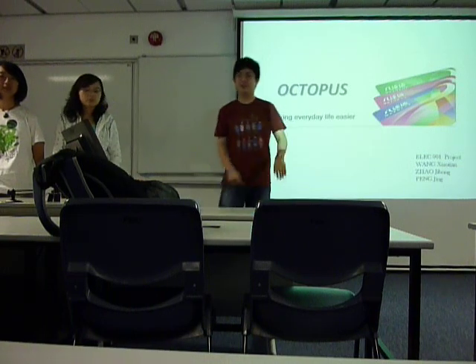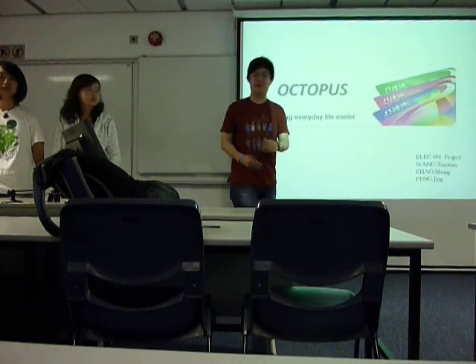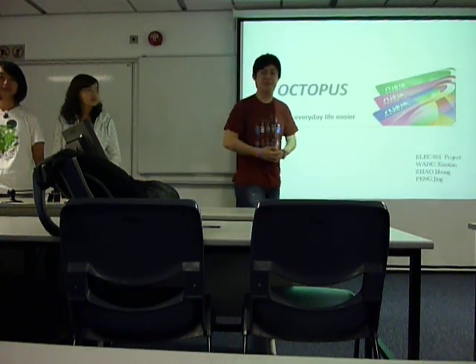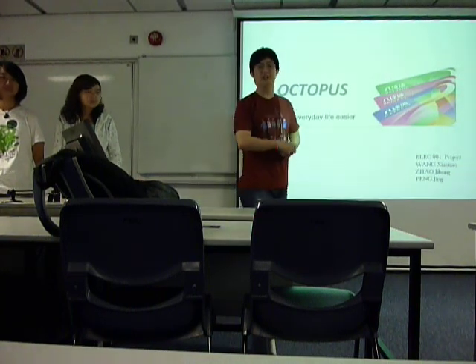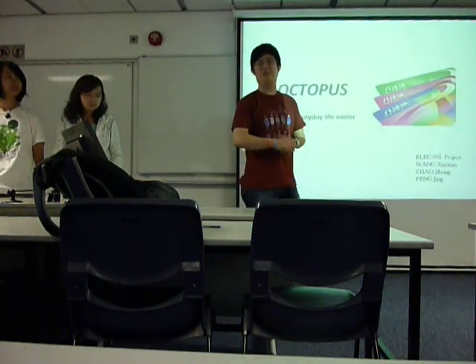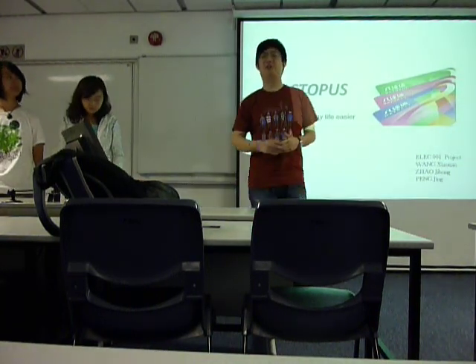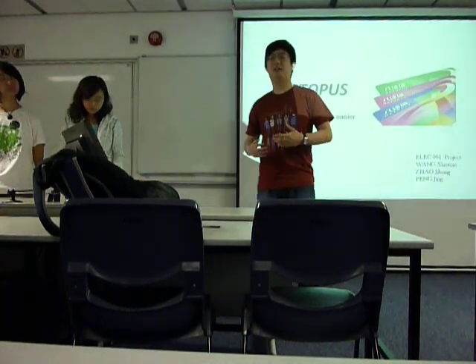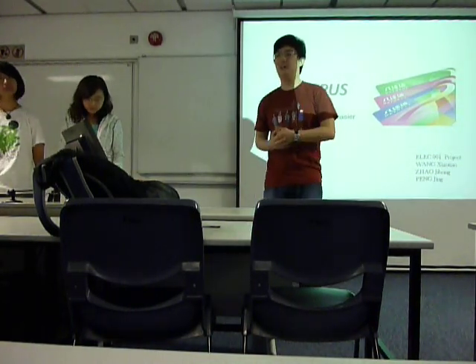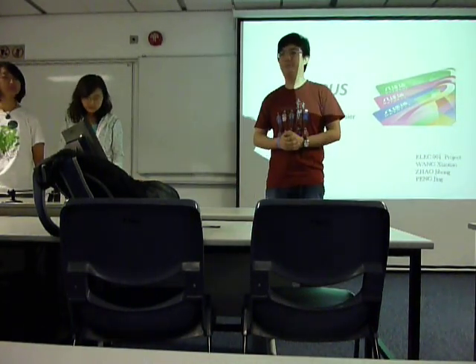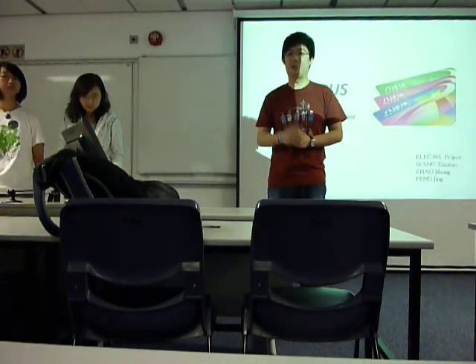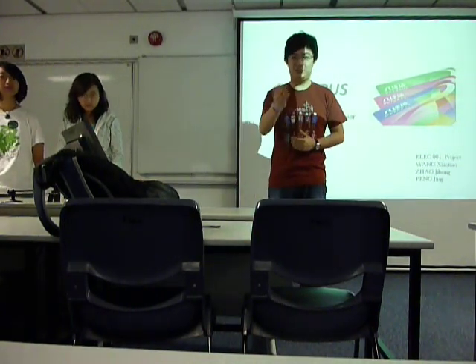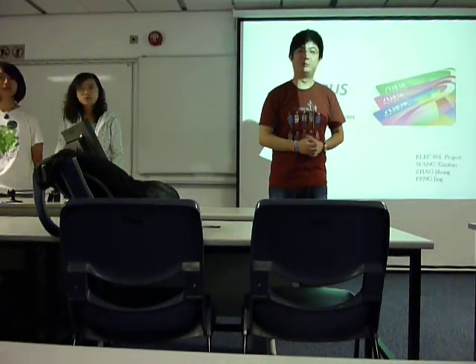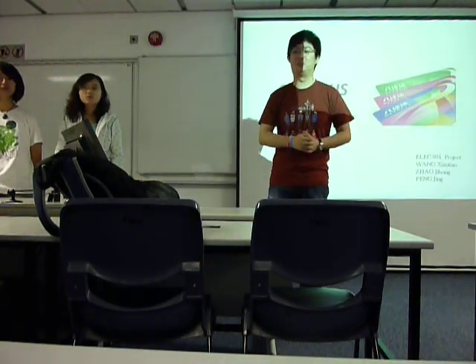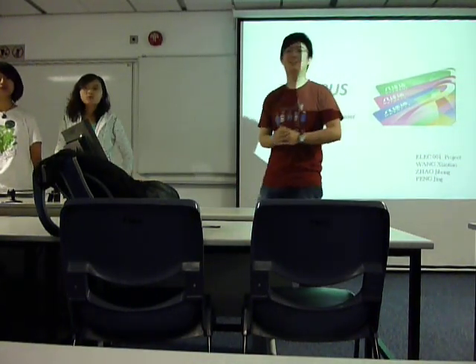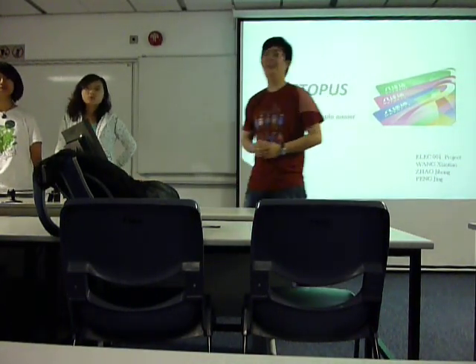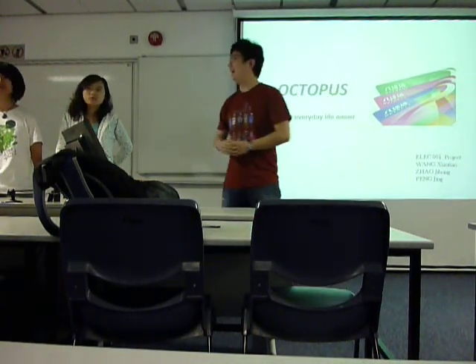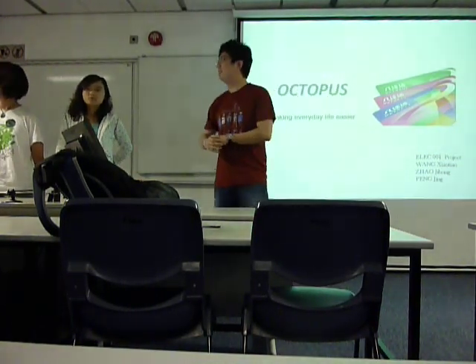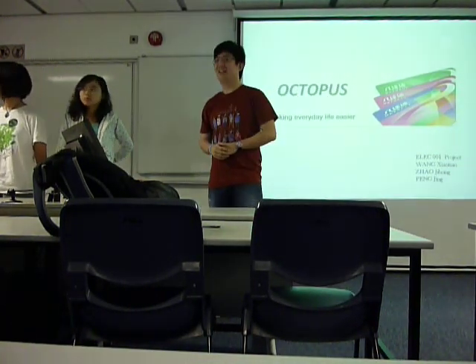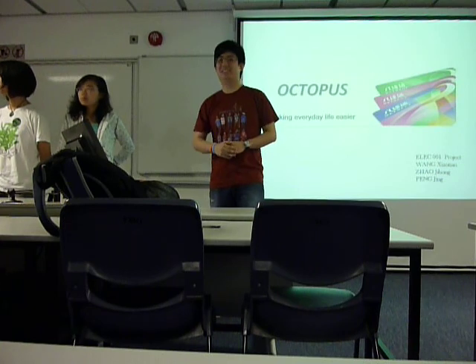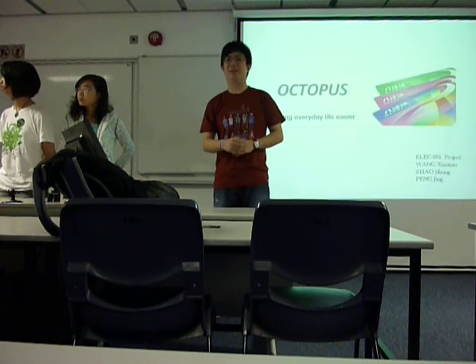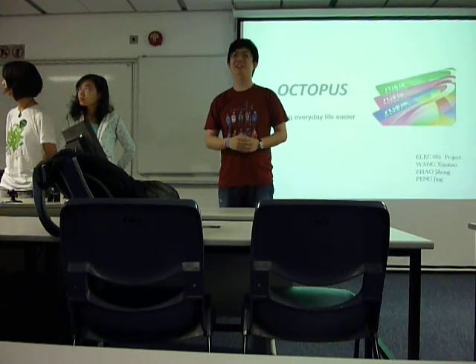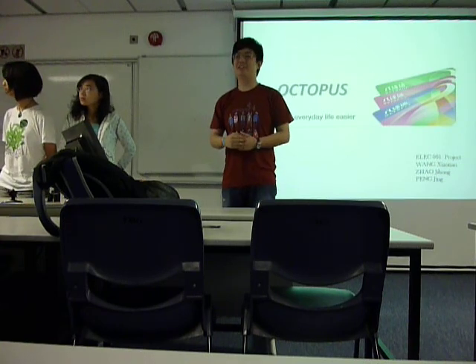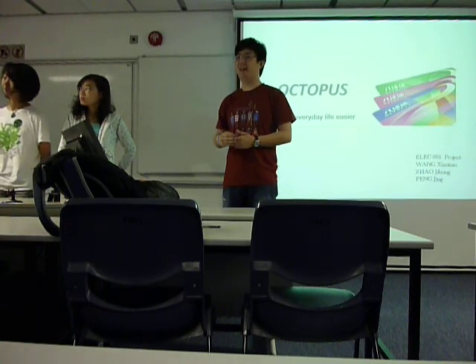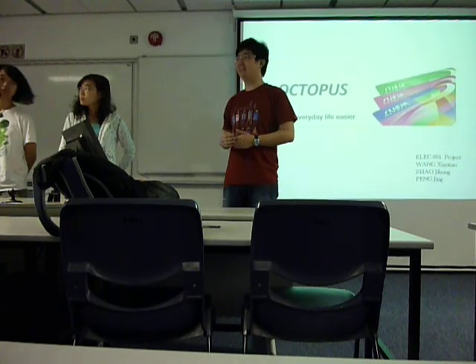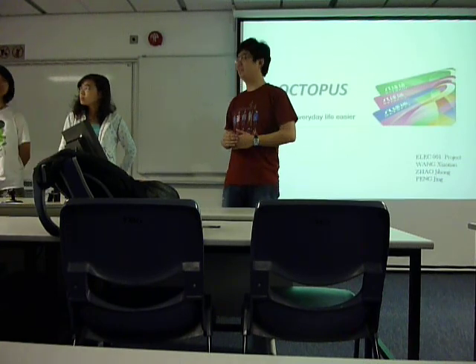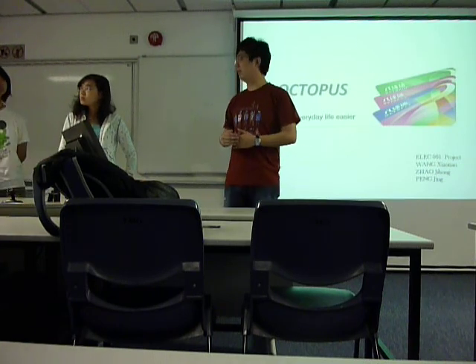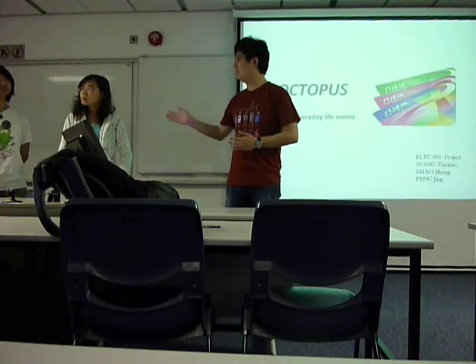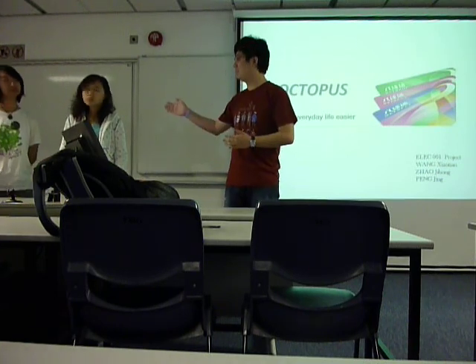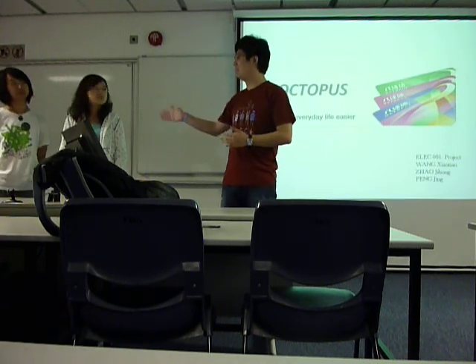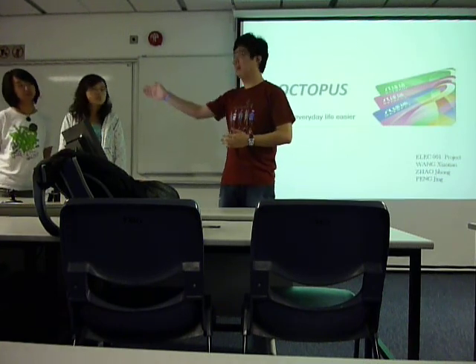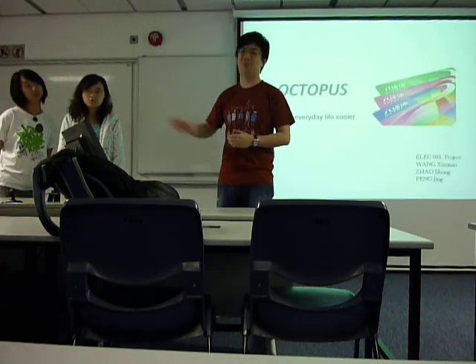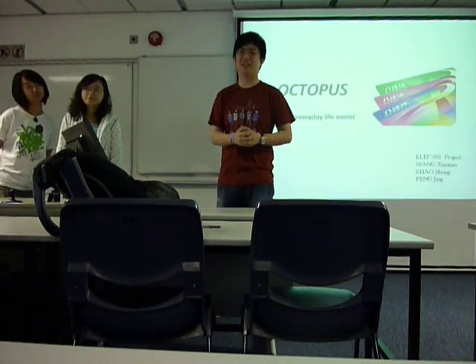Good afternoon, everyone. Good afternoon, Professor Wong. I'm Jack. I'm going to introduce my teammates, Sunny and Winnie.